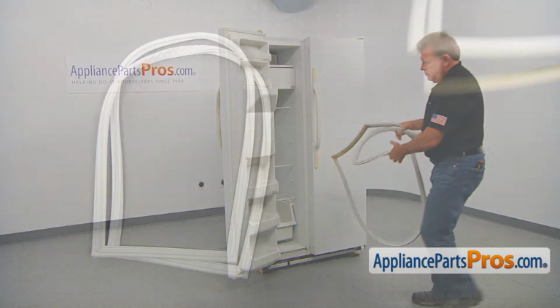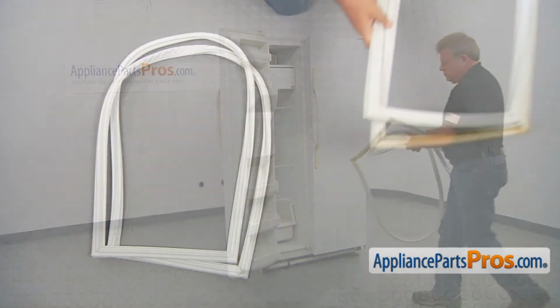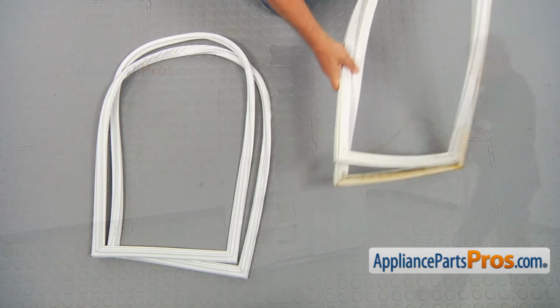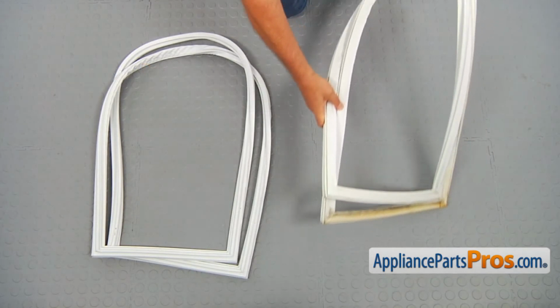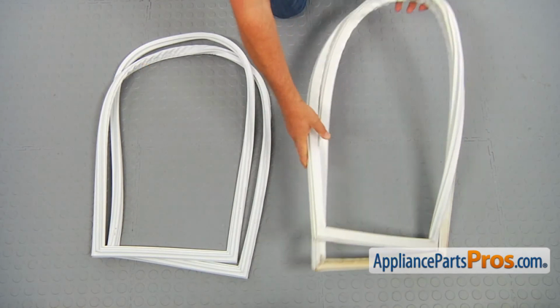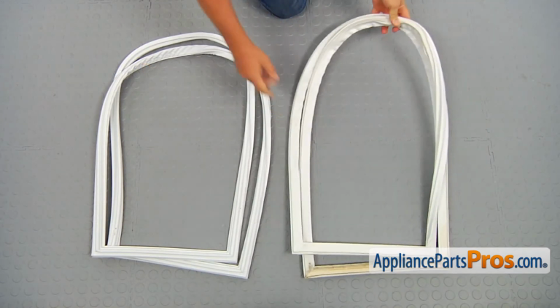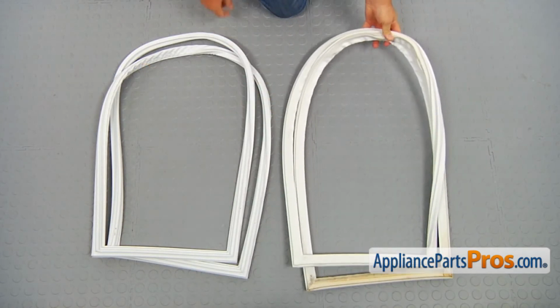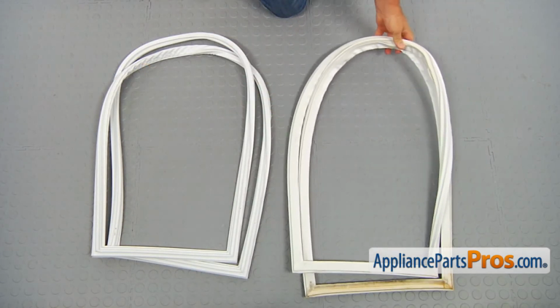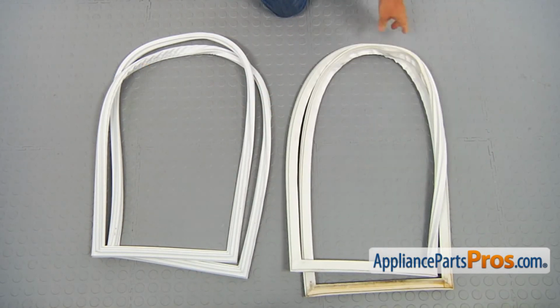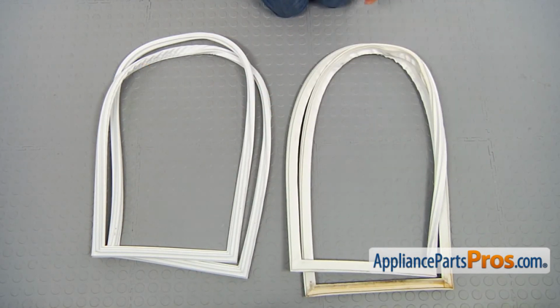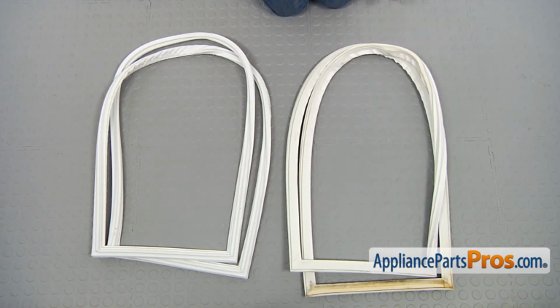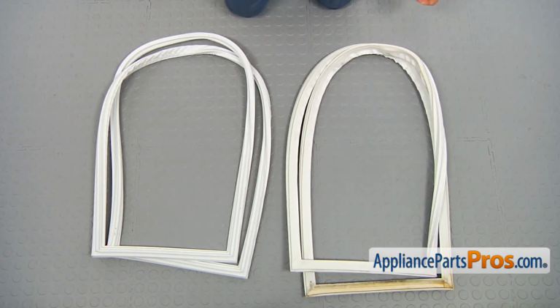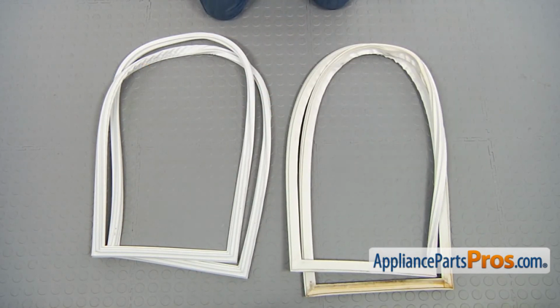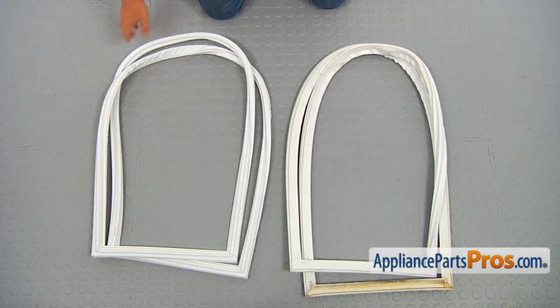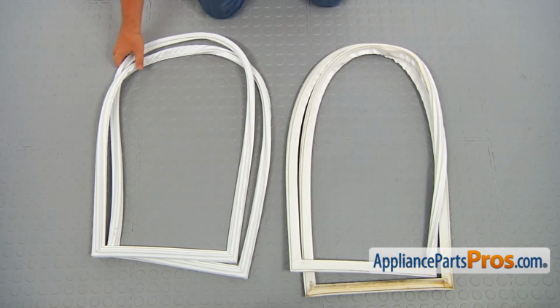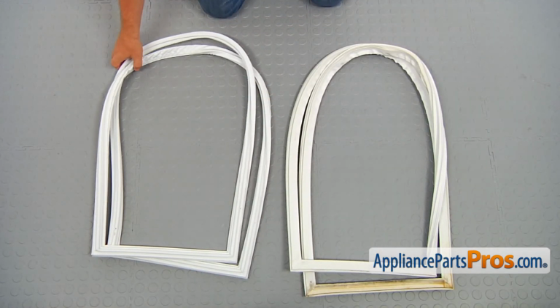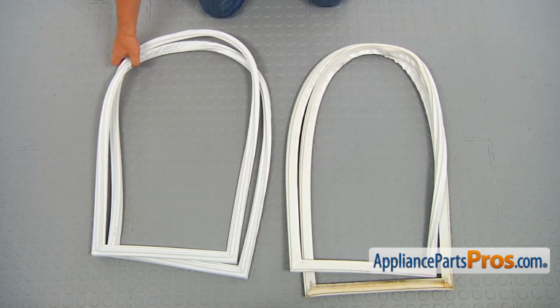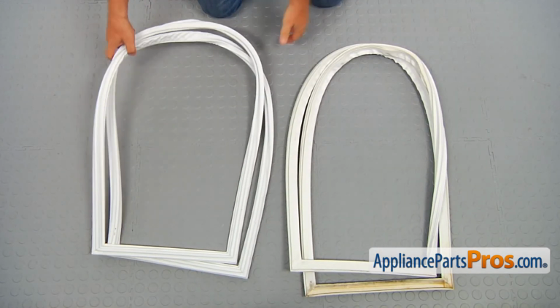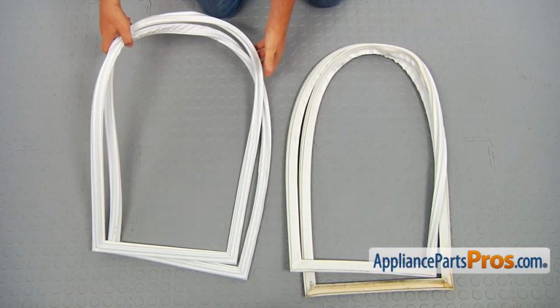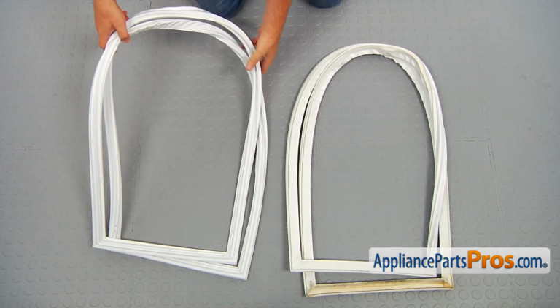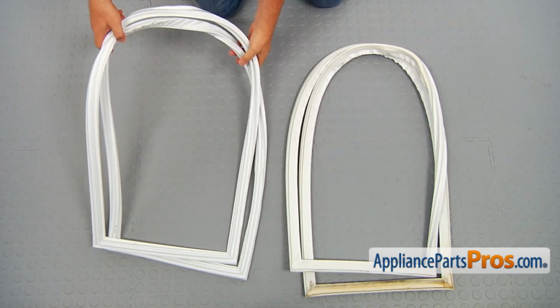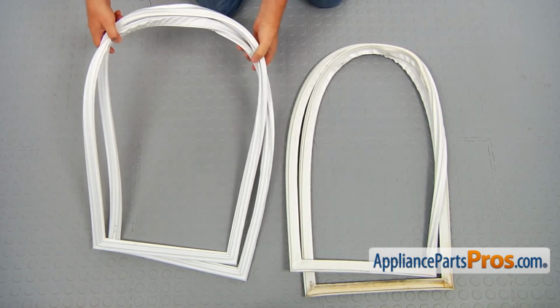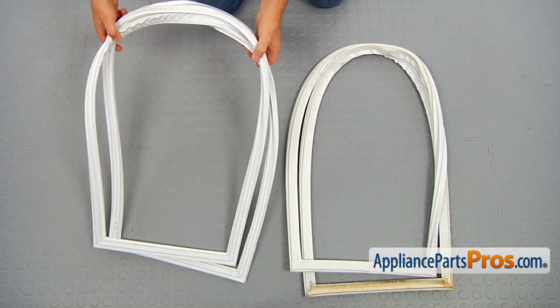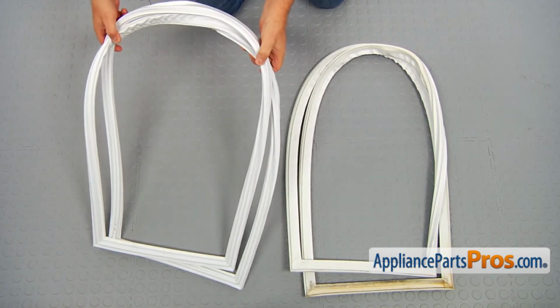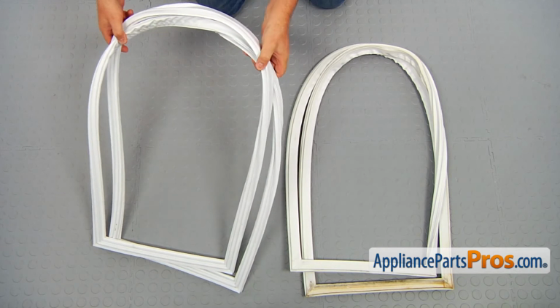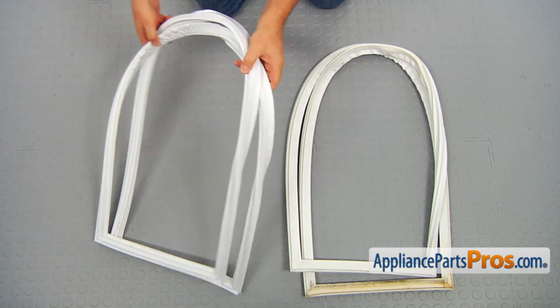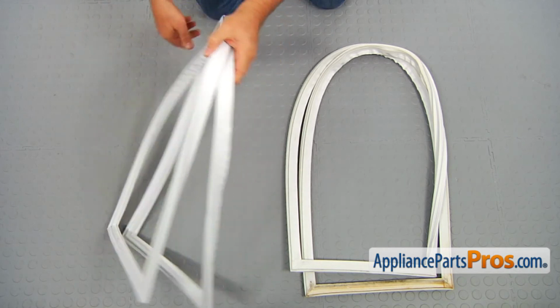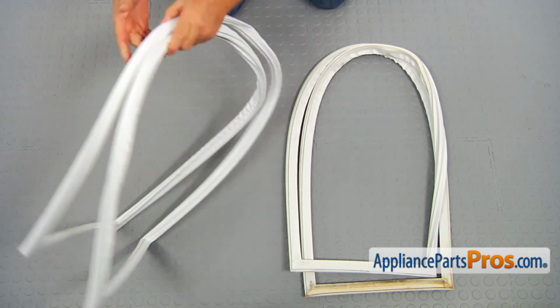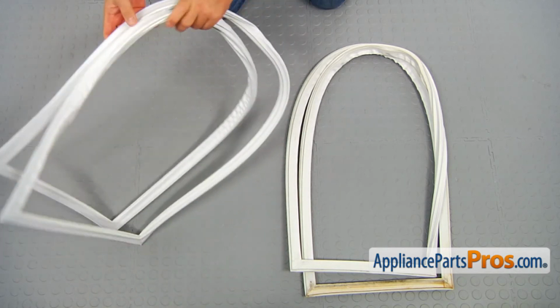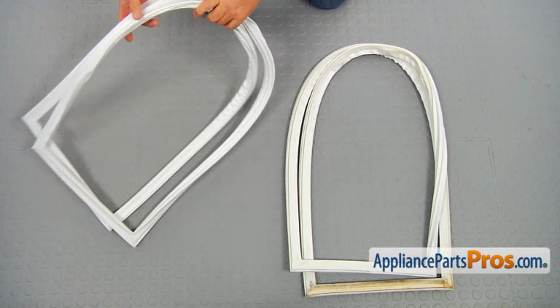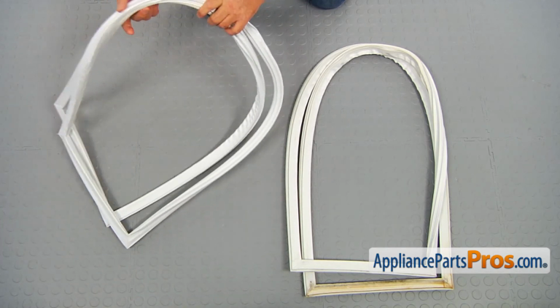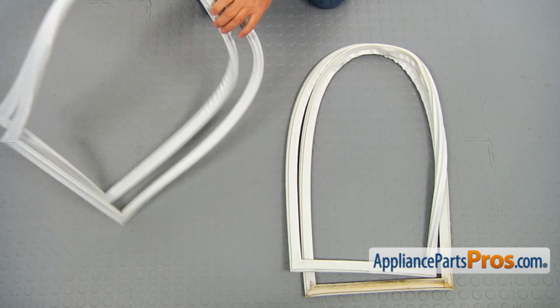This is the old freezer door gasket next to the new one. If you don't have this part, you can get it from appliancepartspros.com.